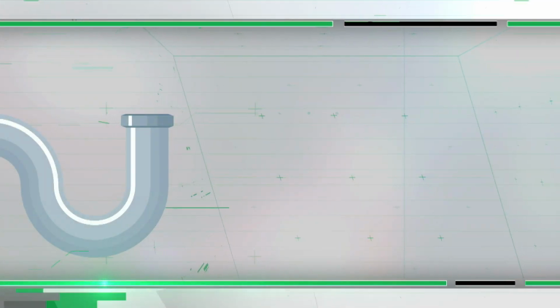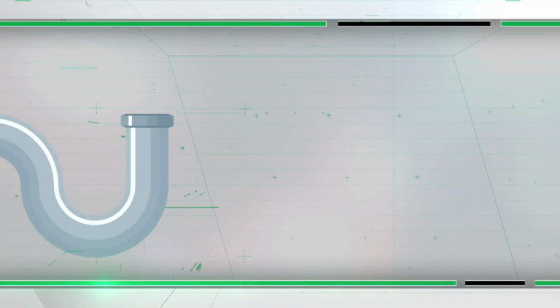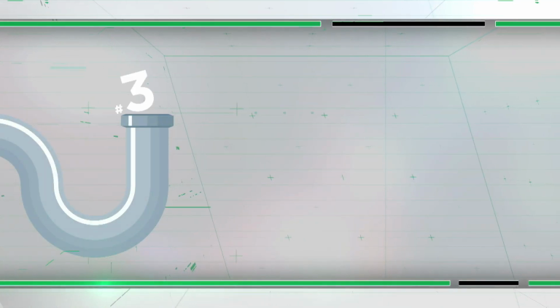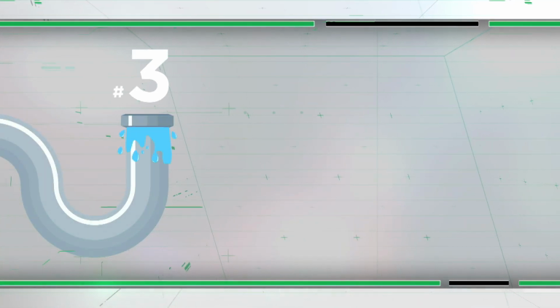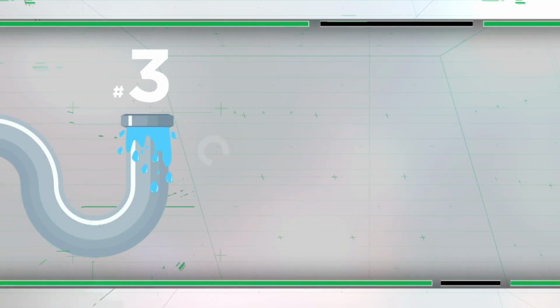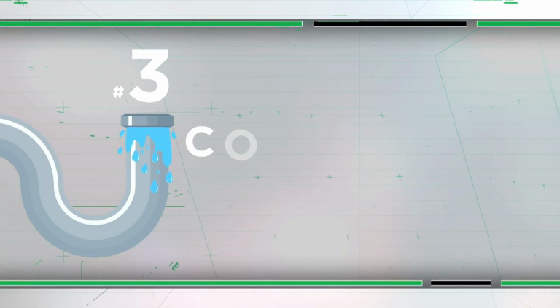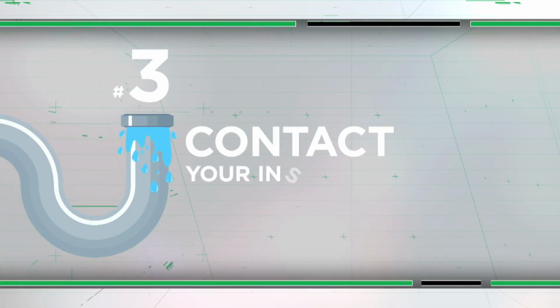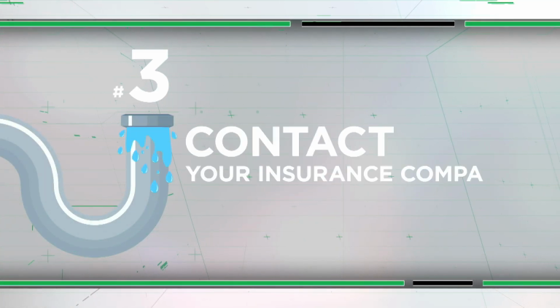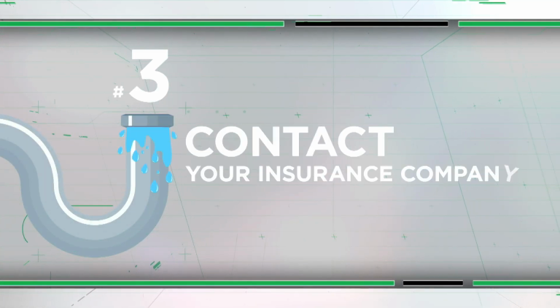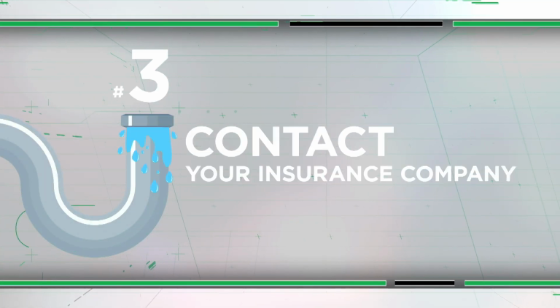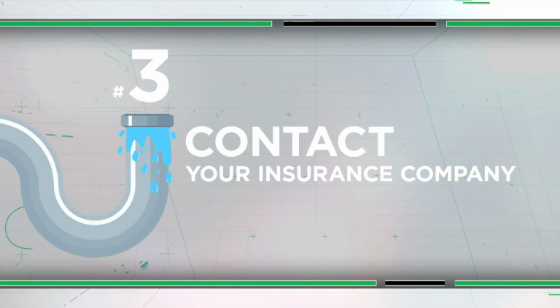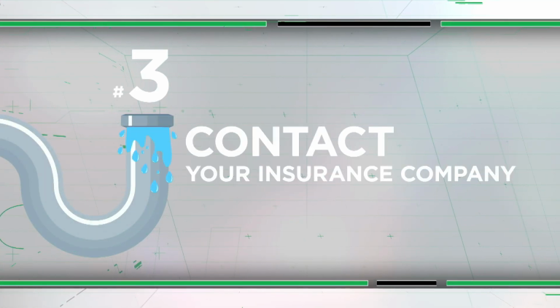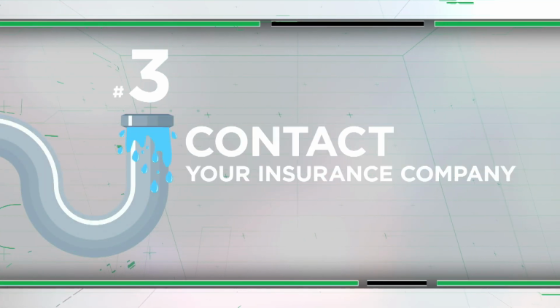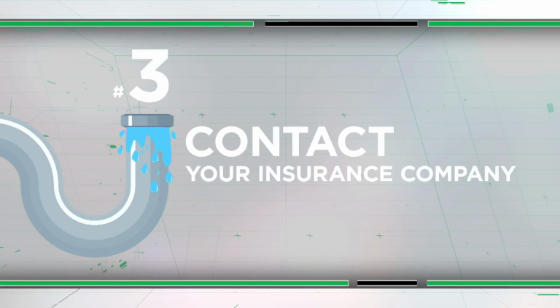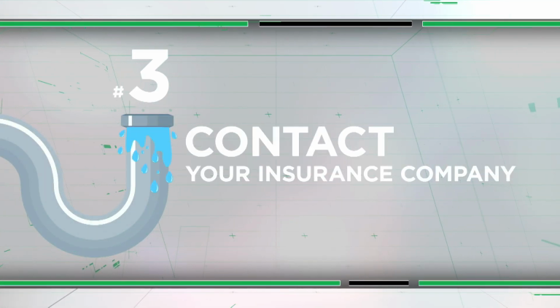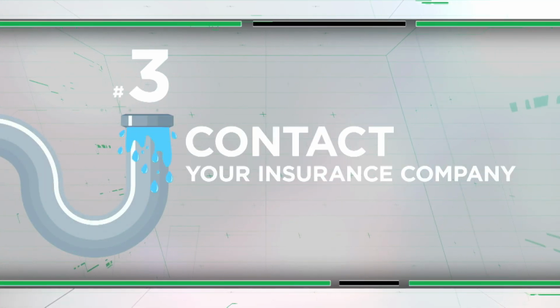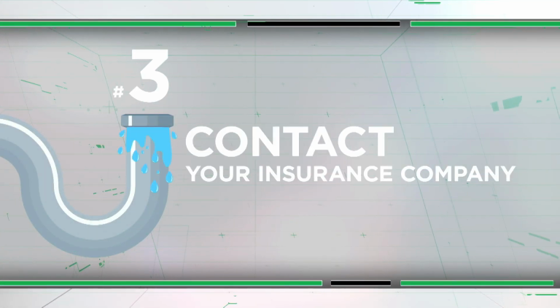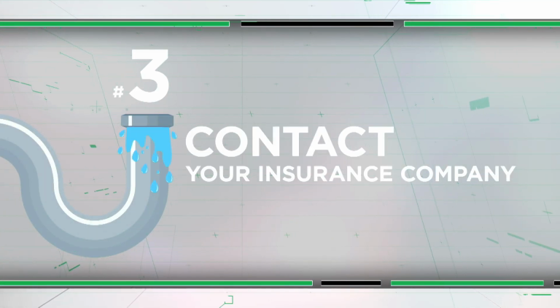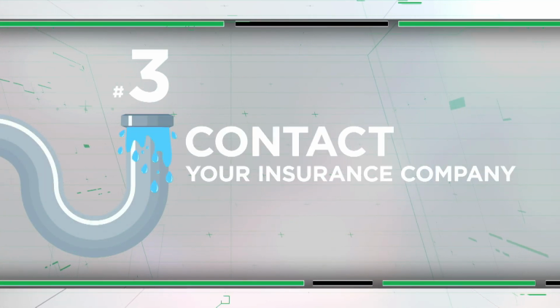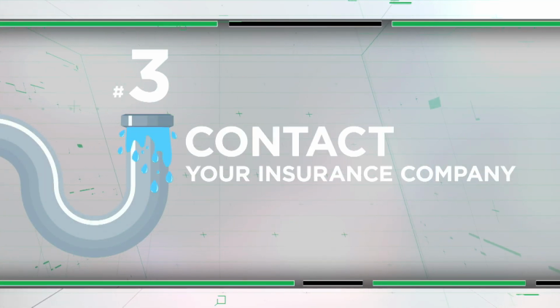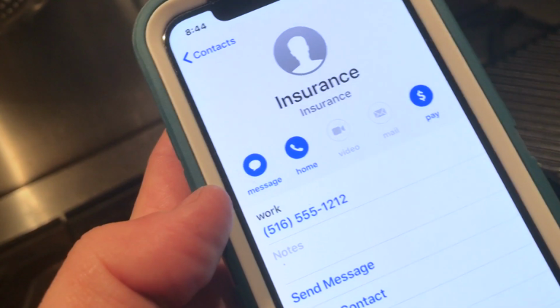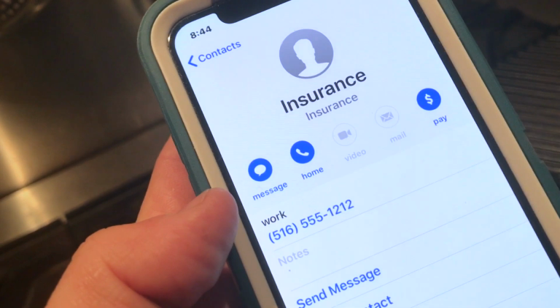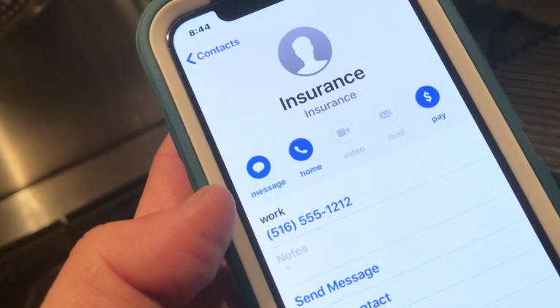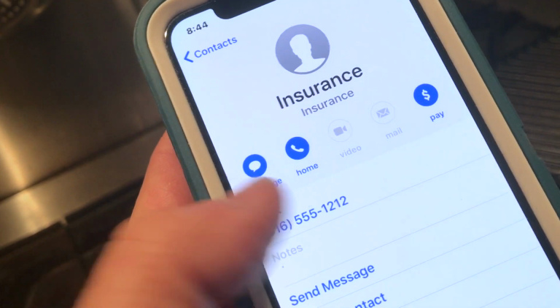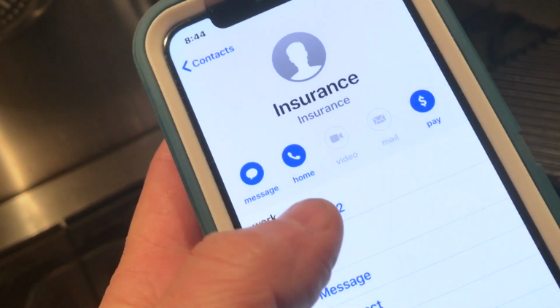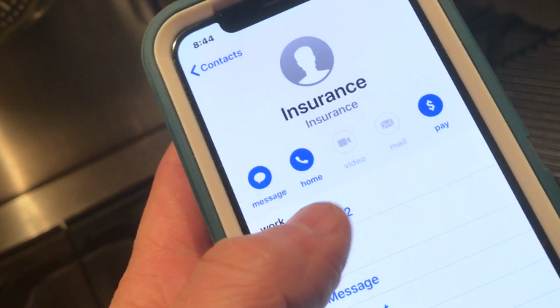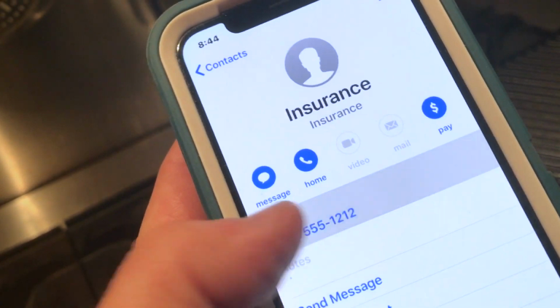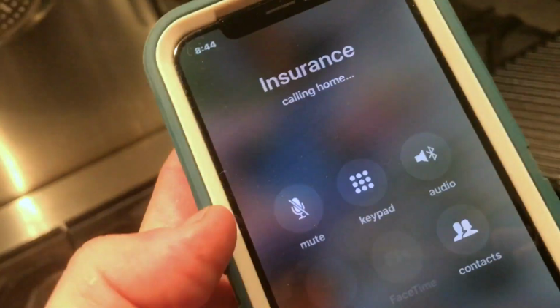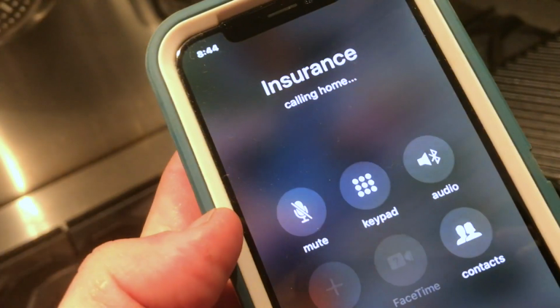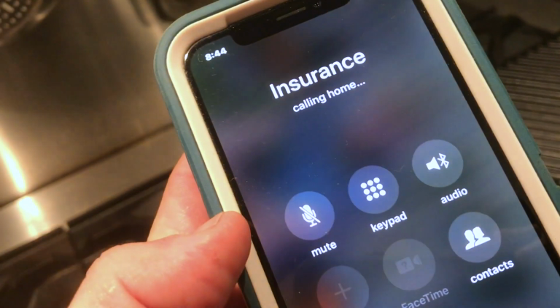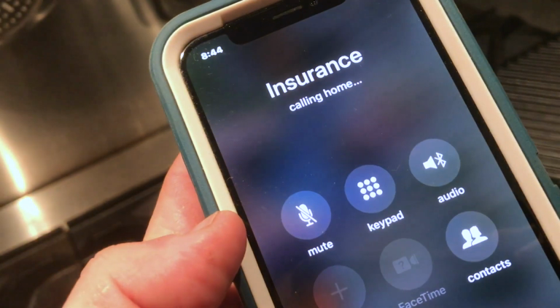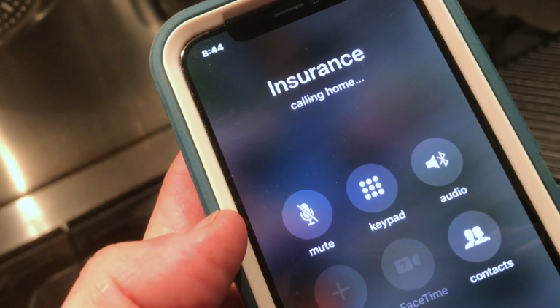Next, contact your insurance company. It may be able to supply options for water removal services it works with who can respond quickly.